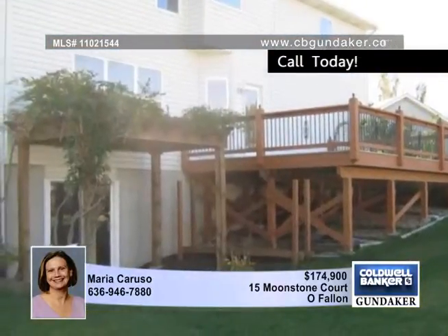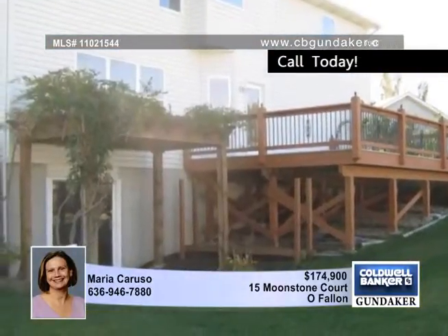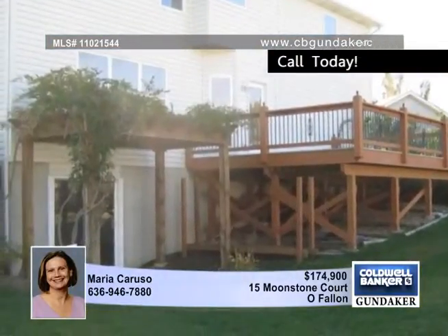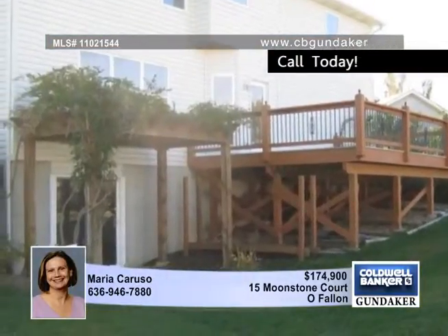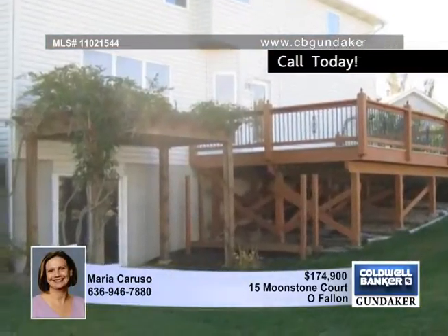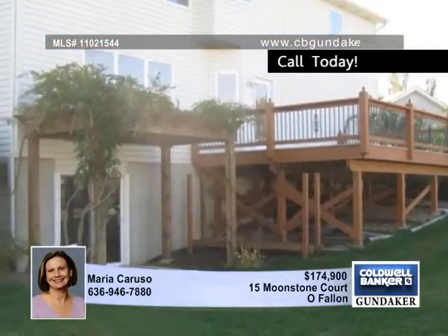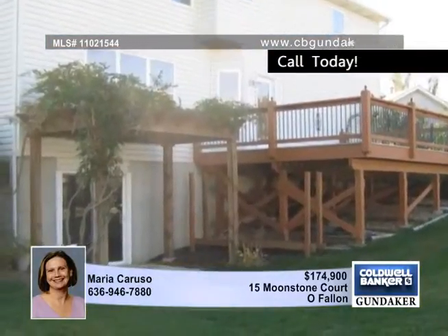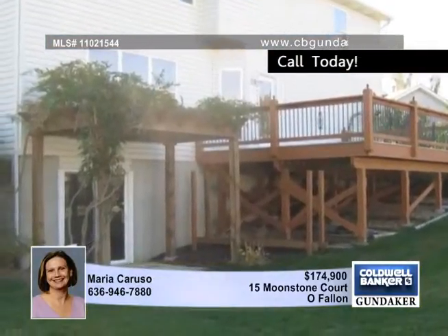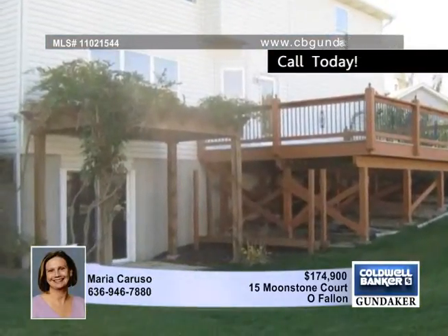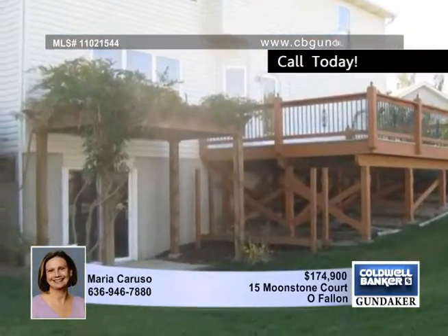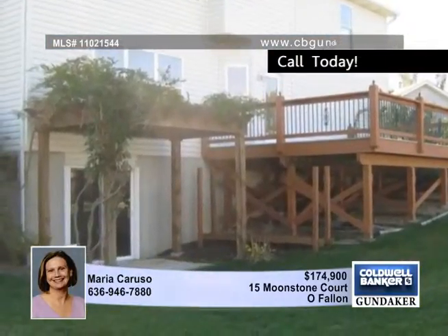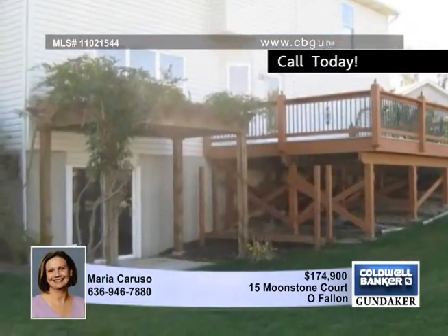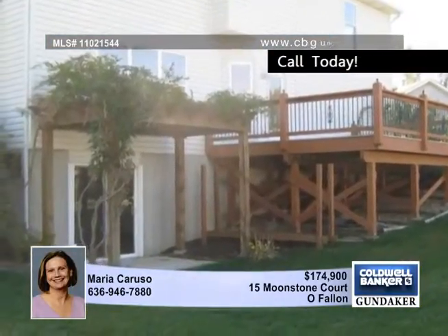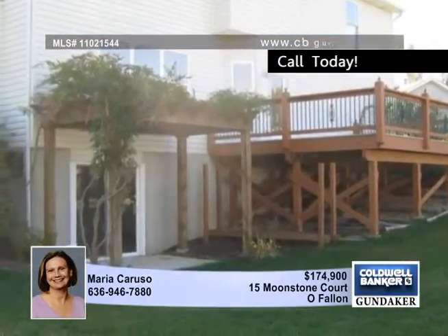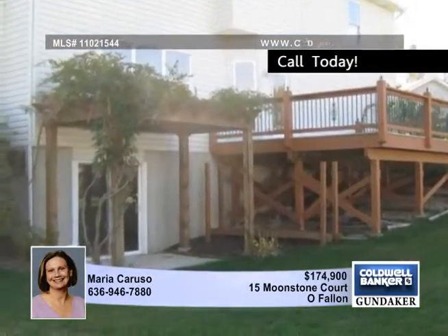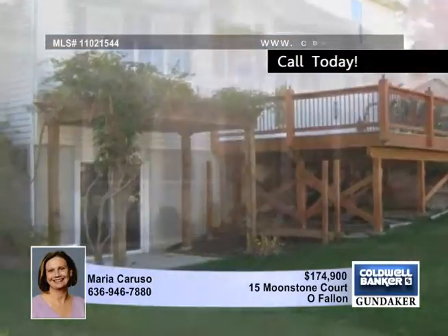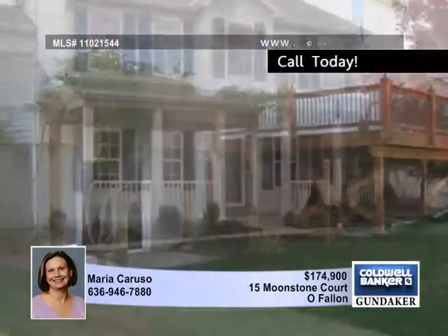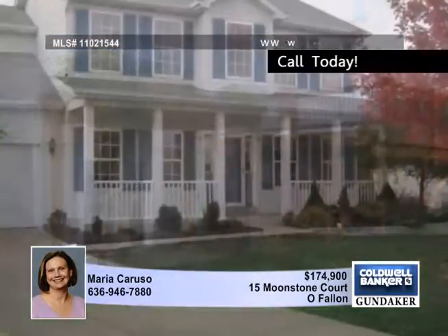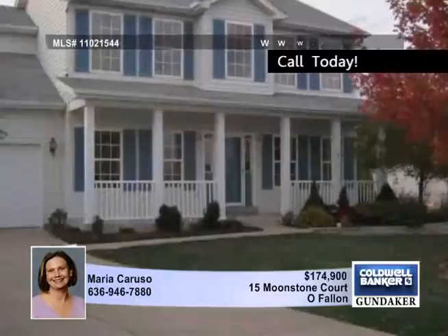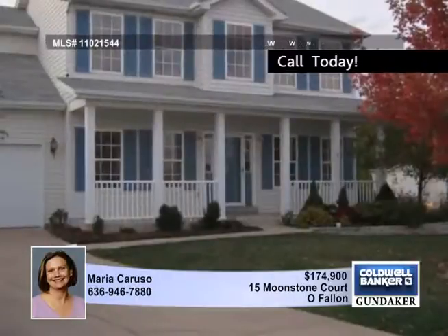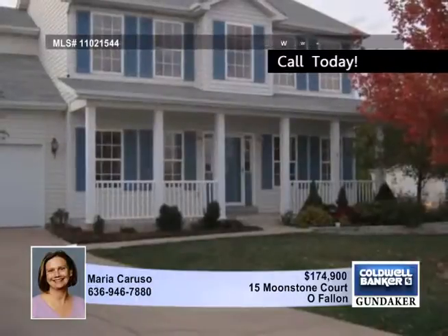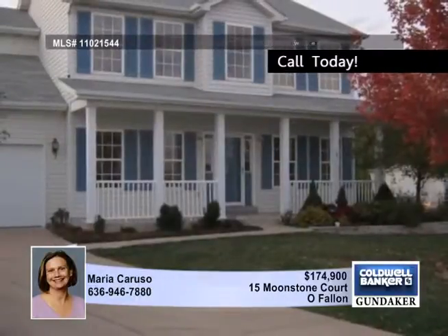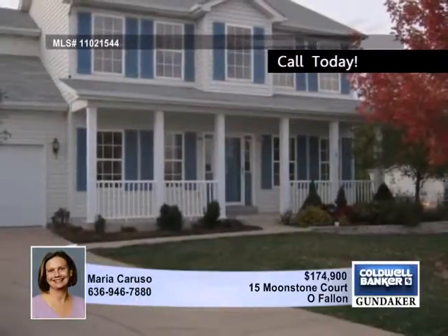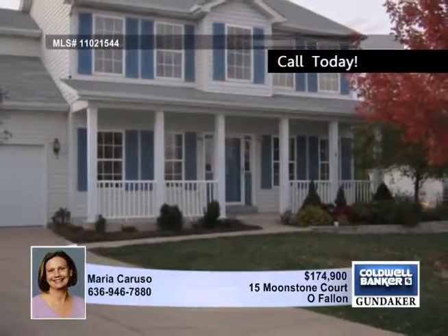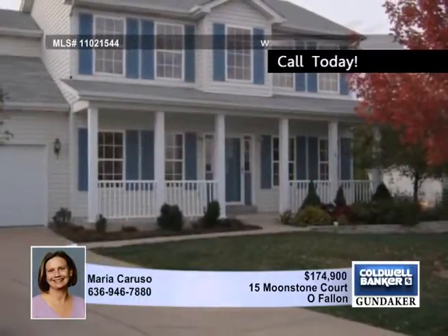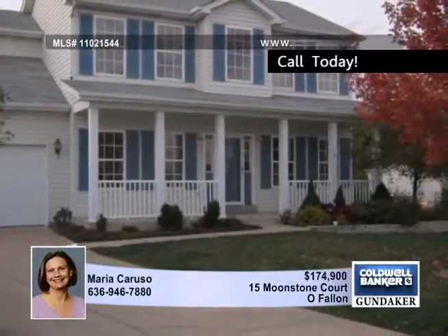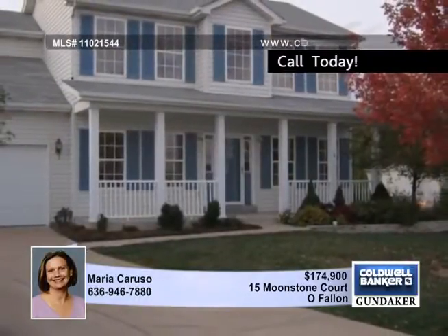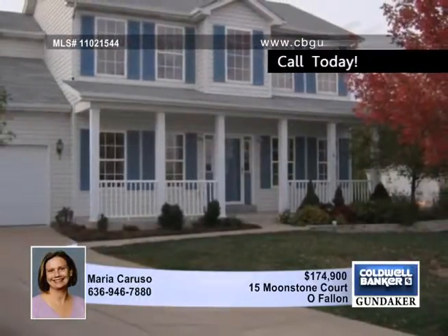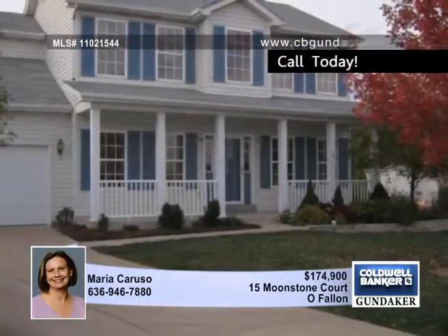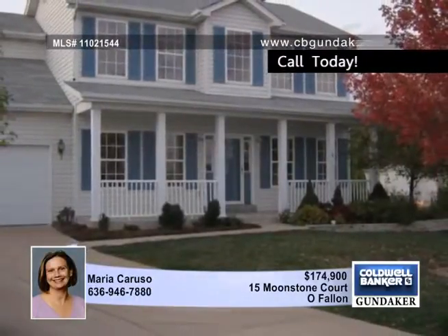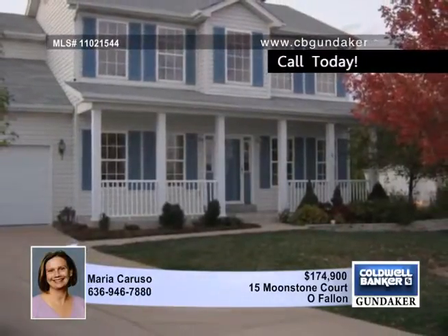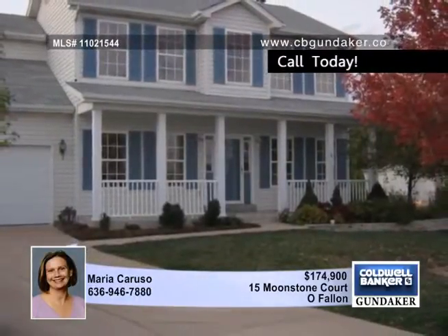Plus, you'll be near schools, River City Rascals Ballpark, and so much more. Get more details by calling Maria.